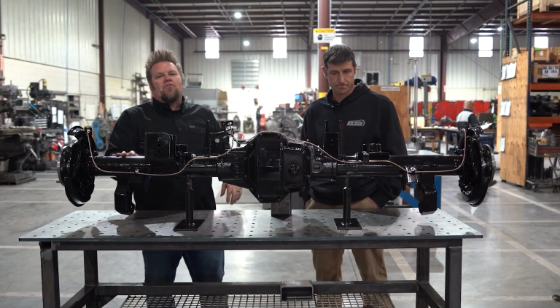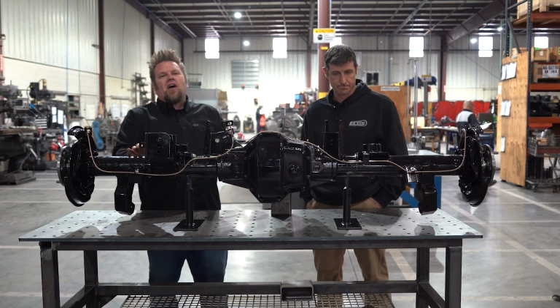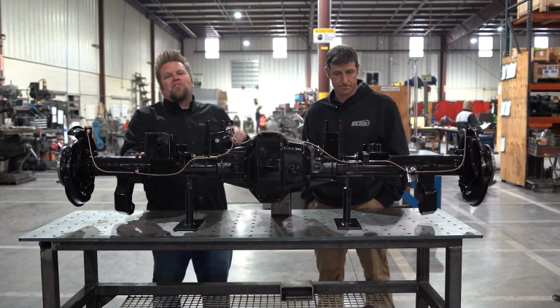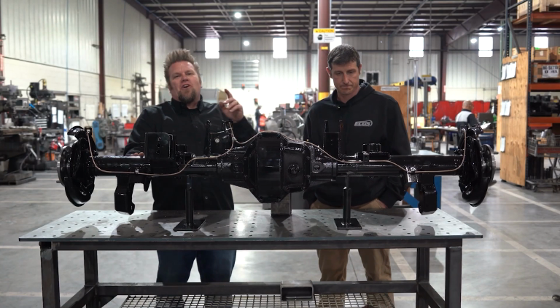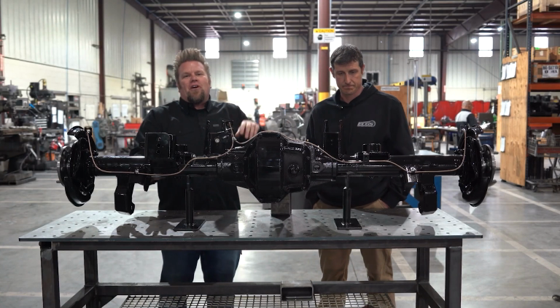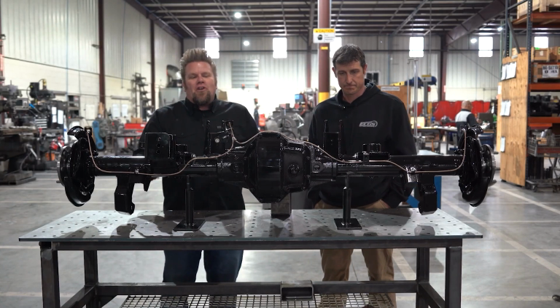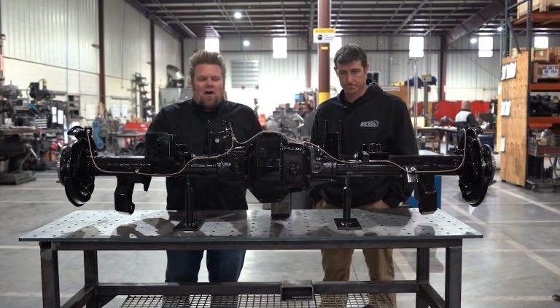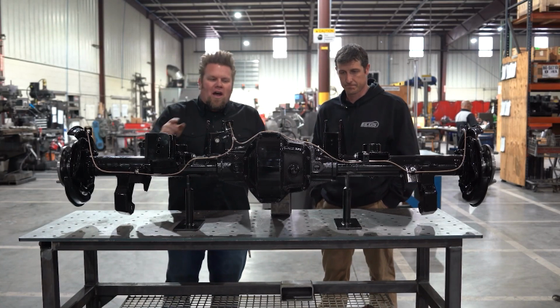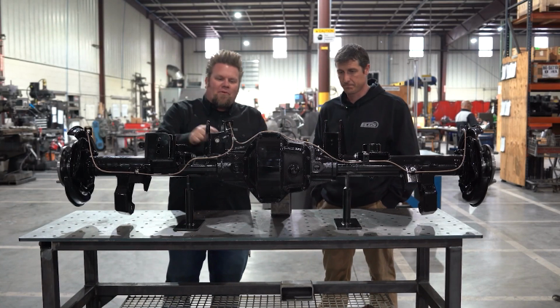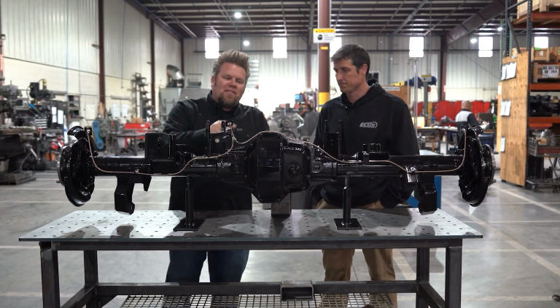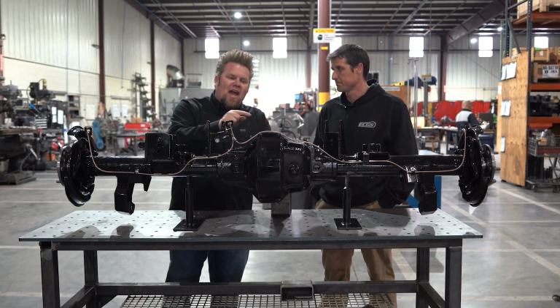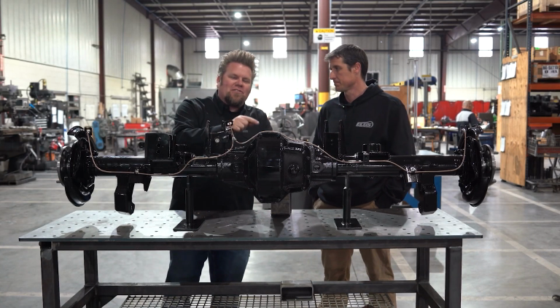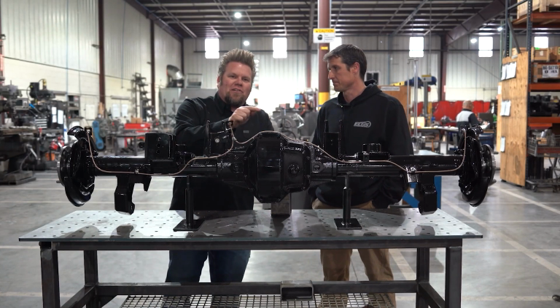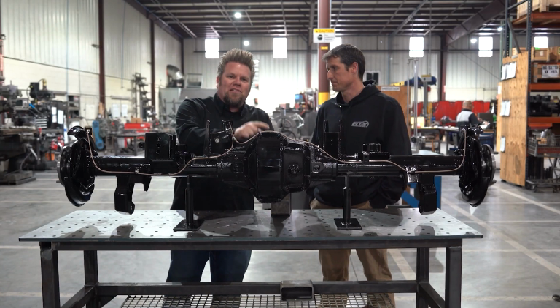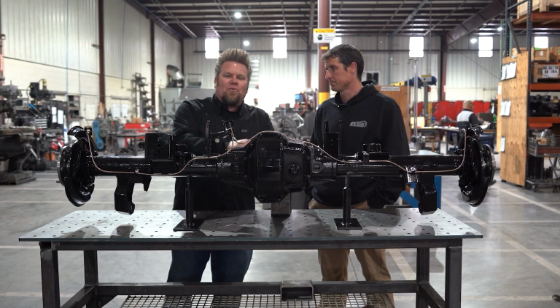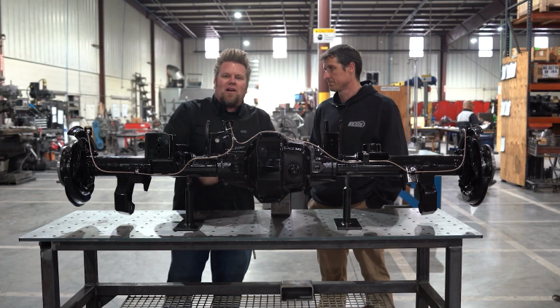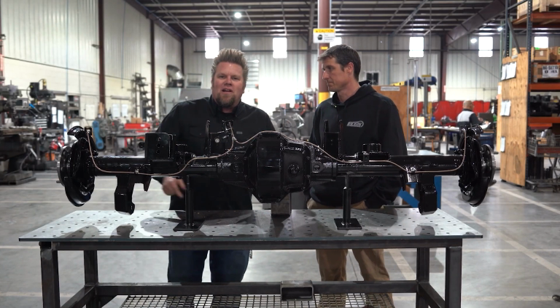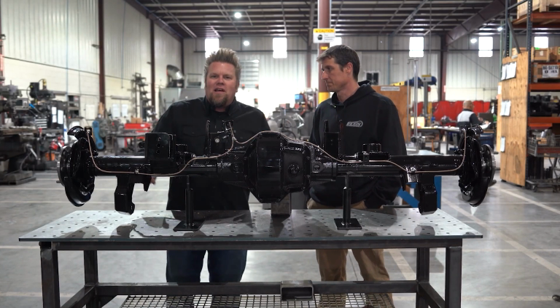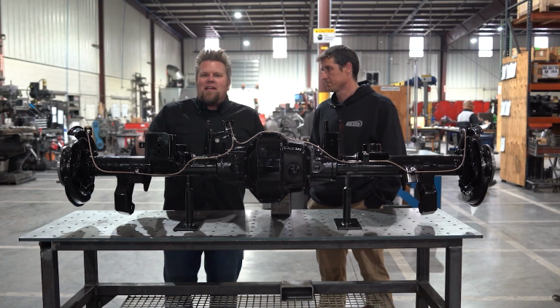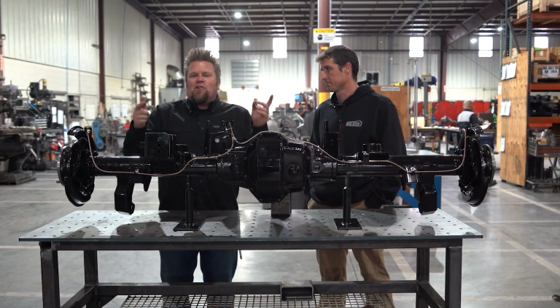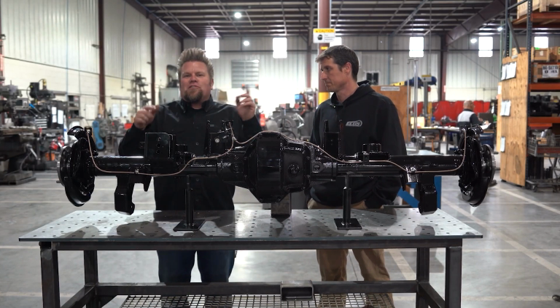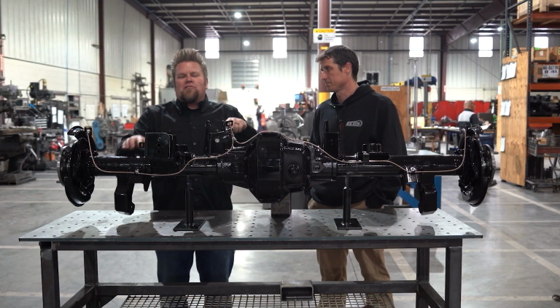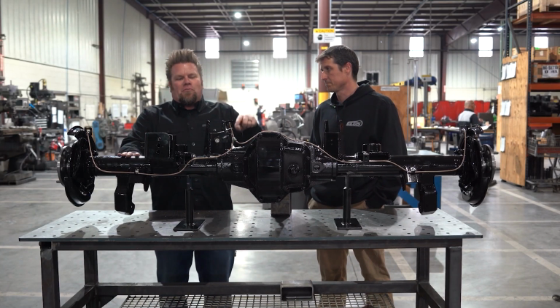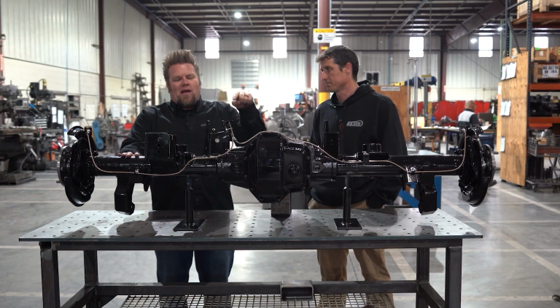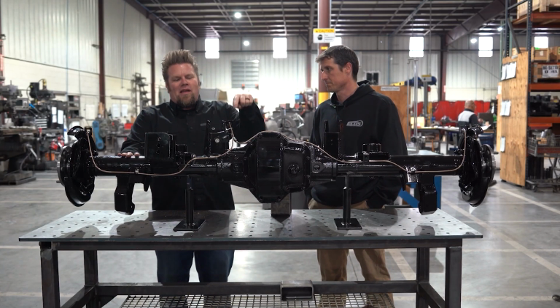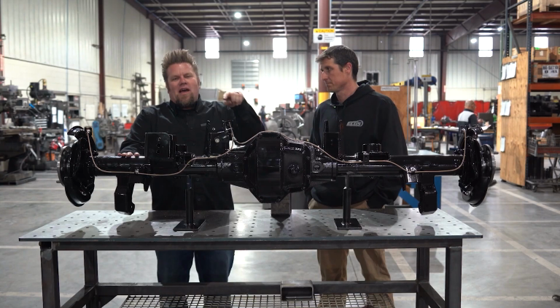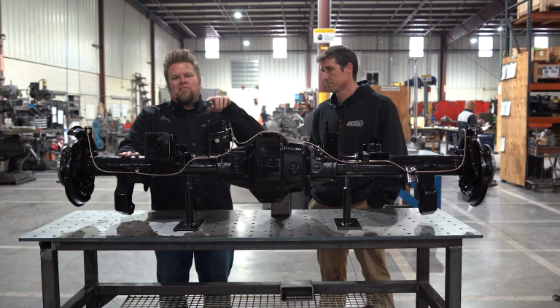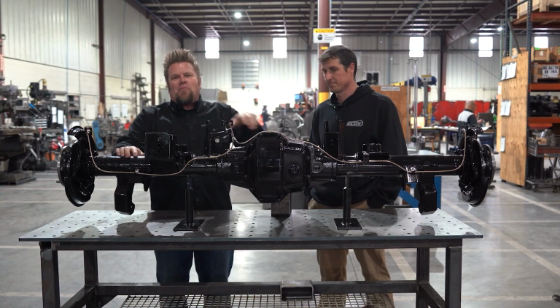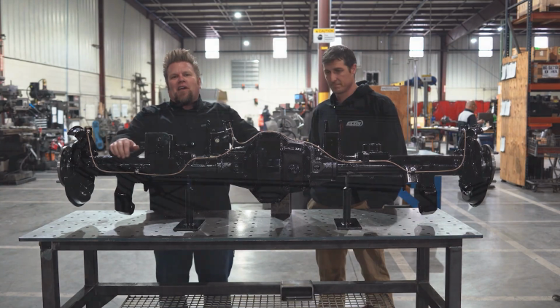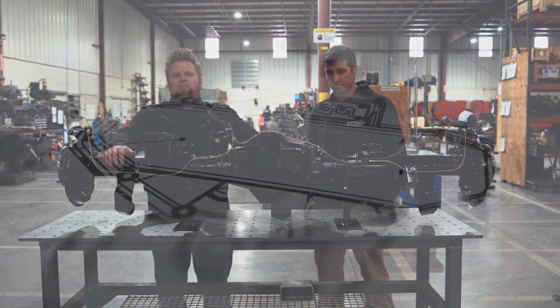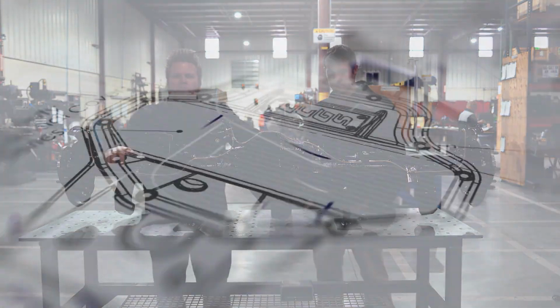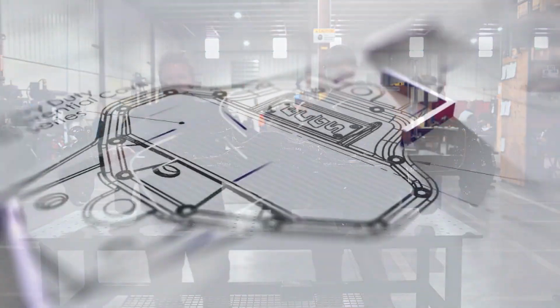So if you've got a Toyota and you want to upgrade the axle in the rear, East Coast Gear Supply has the package for you.